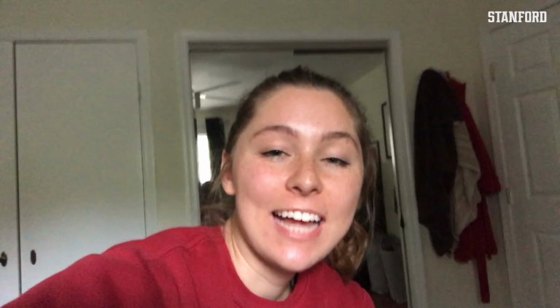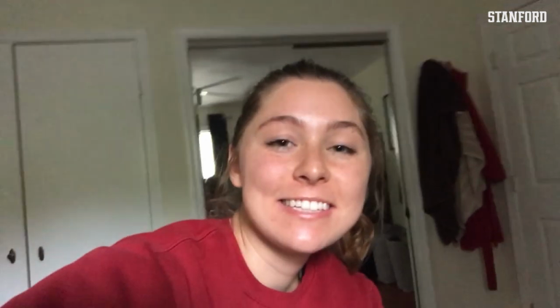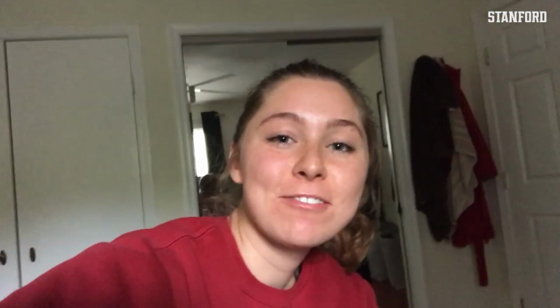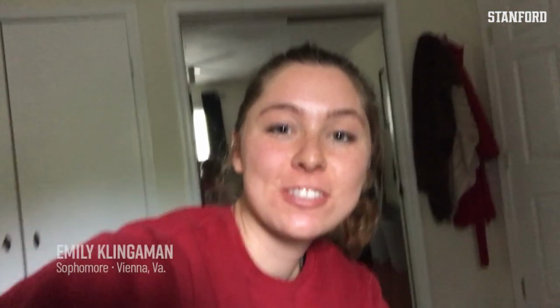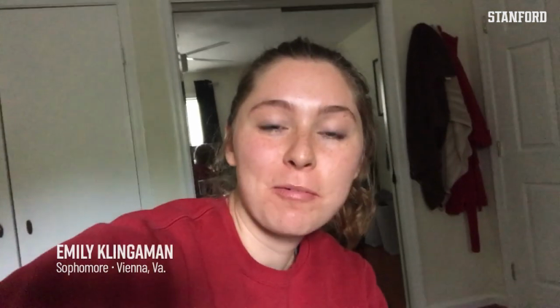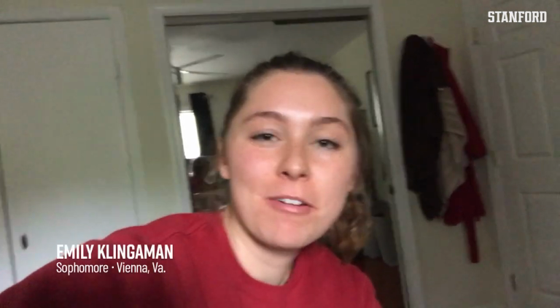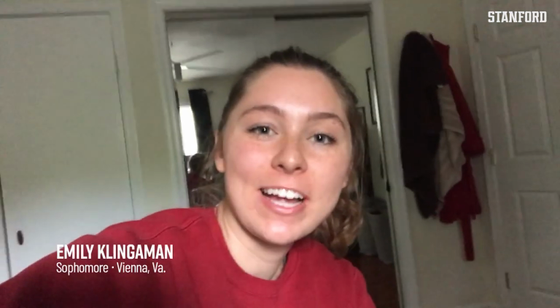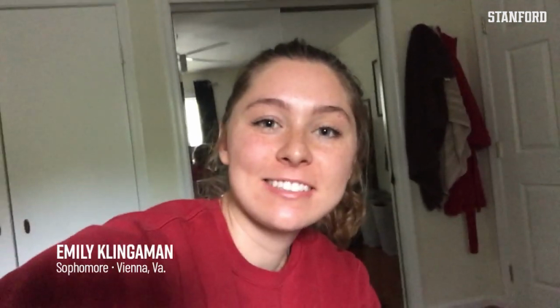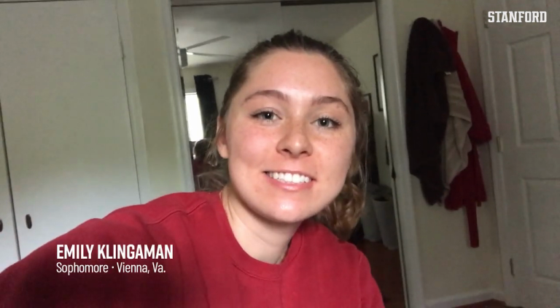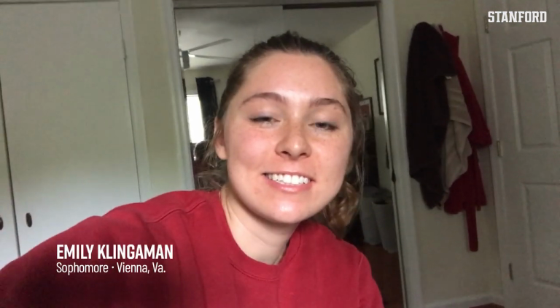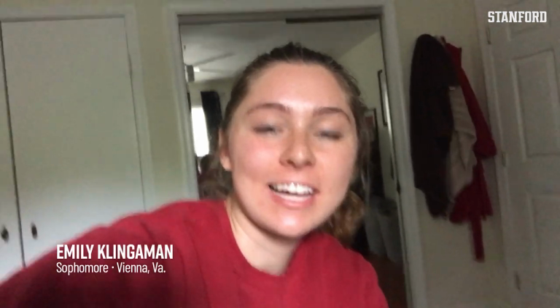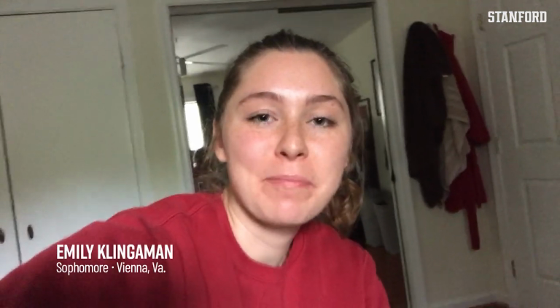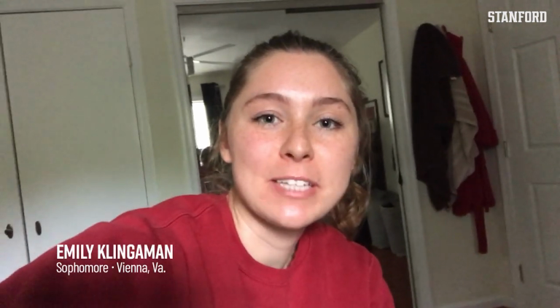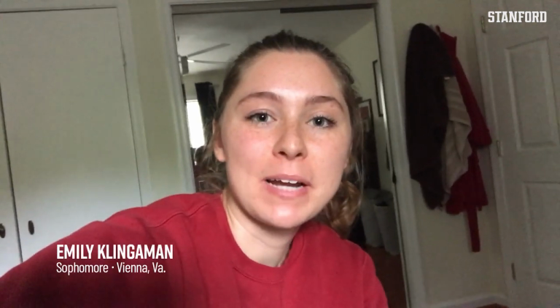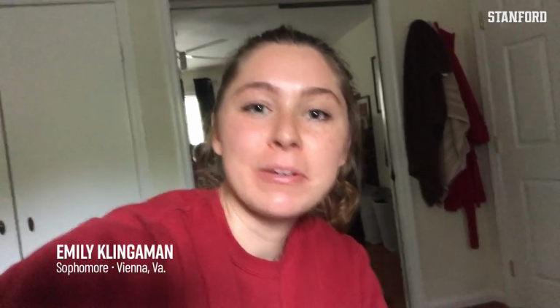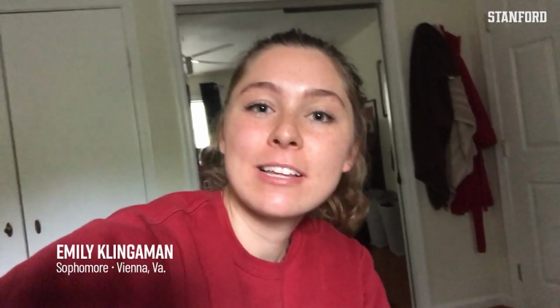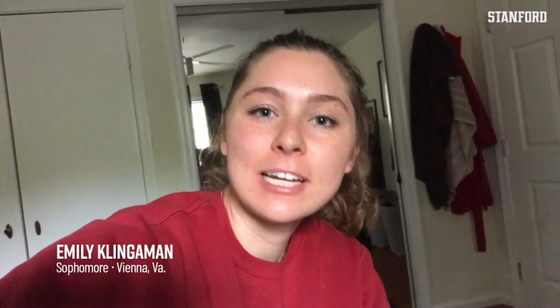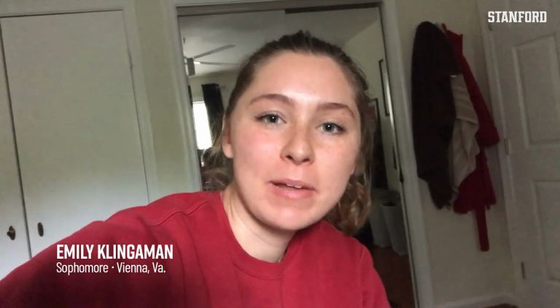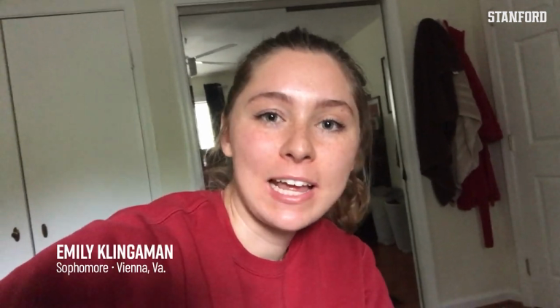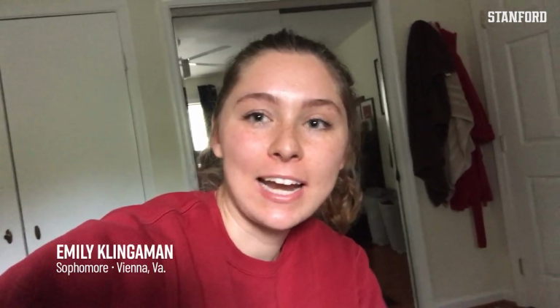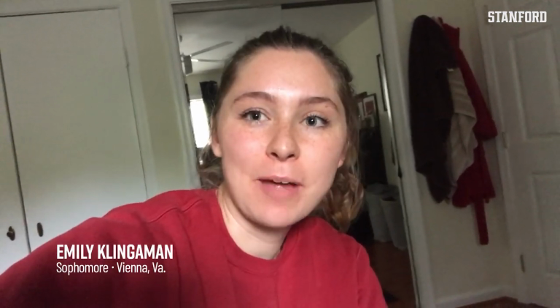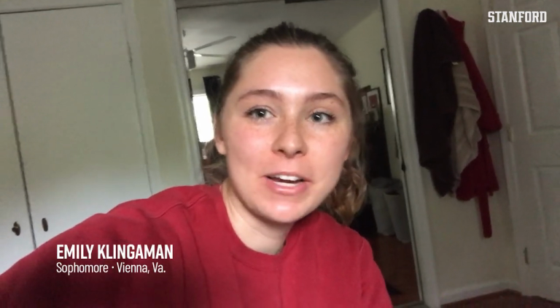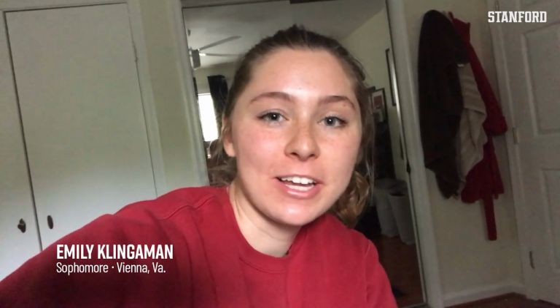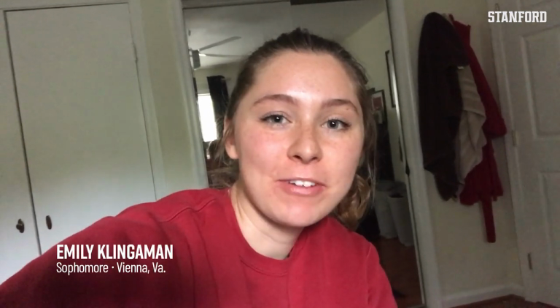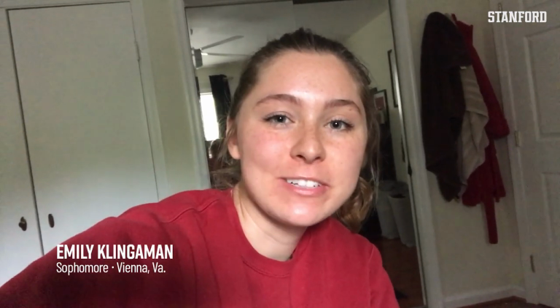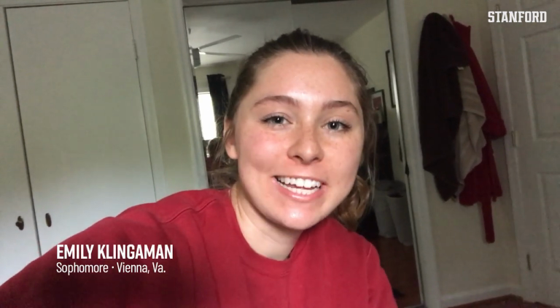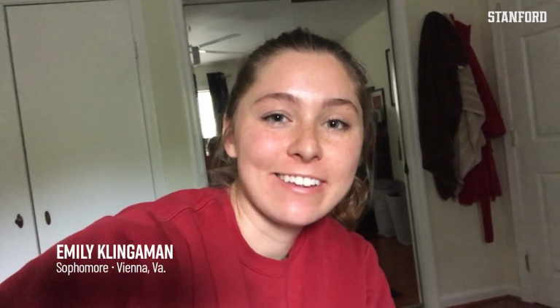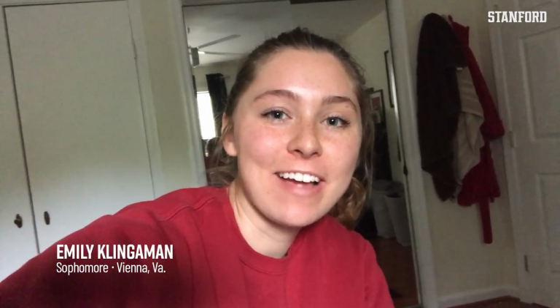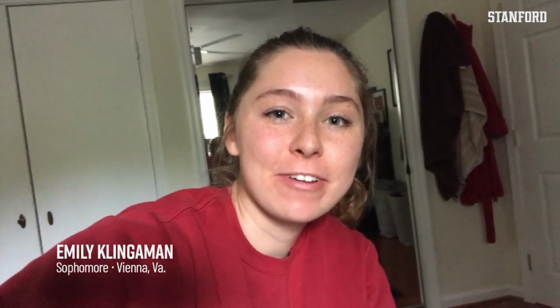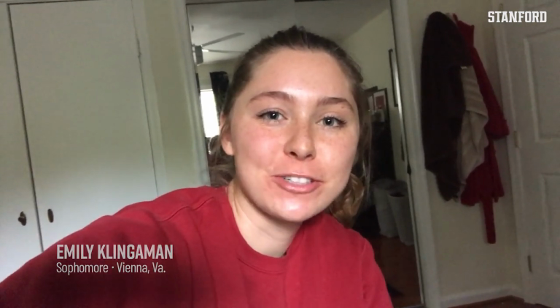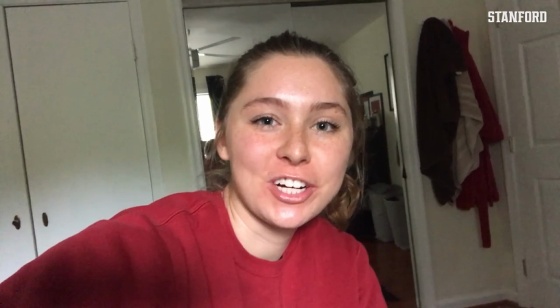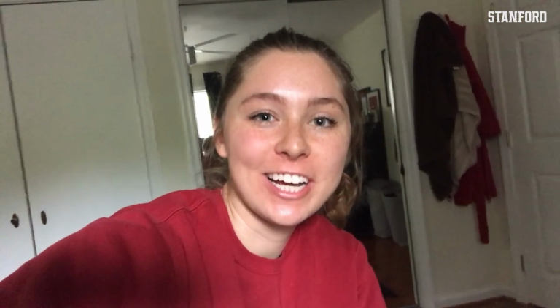Hey Stanford softball fans! This is second baseman Emily Klingaman and I'm here to give you a day in the life in Virginia.